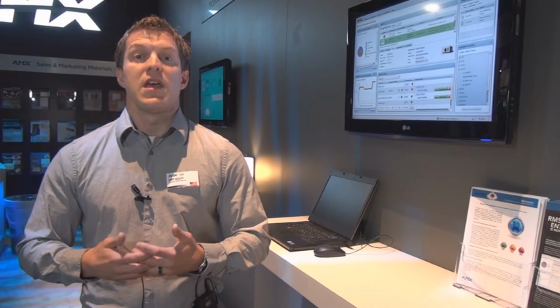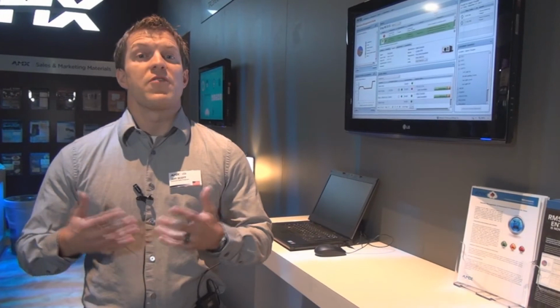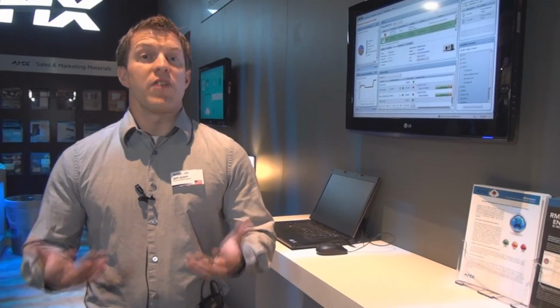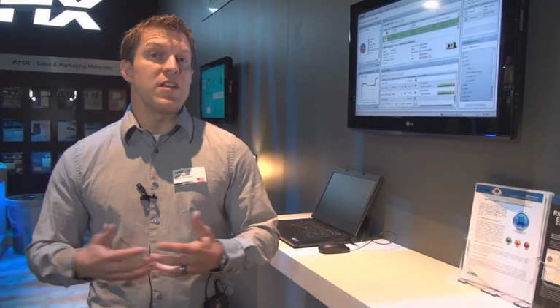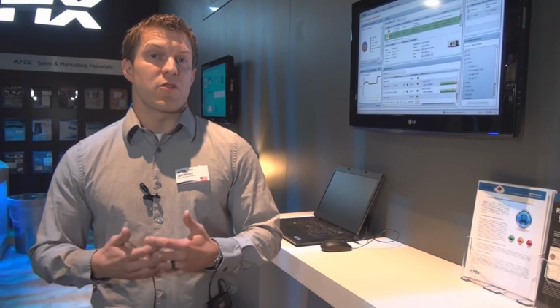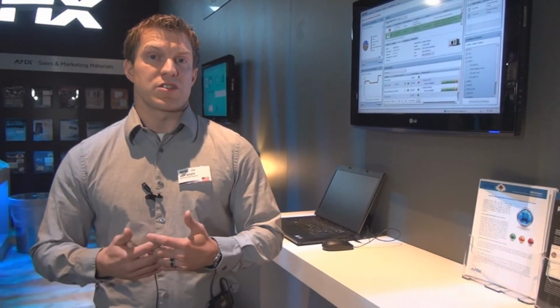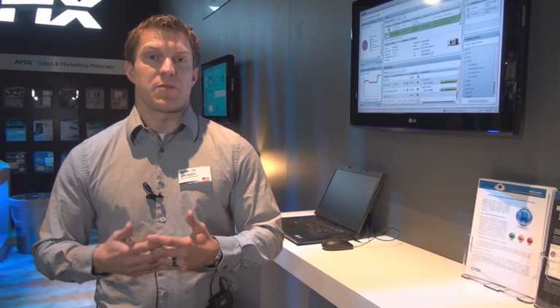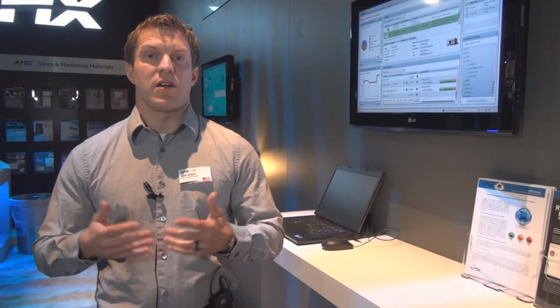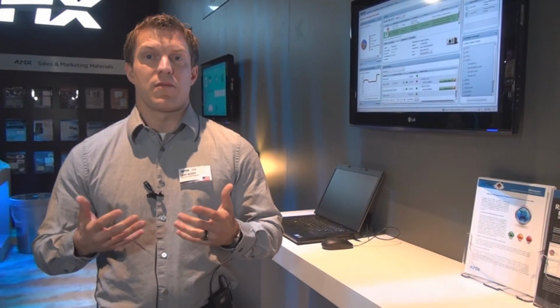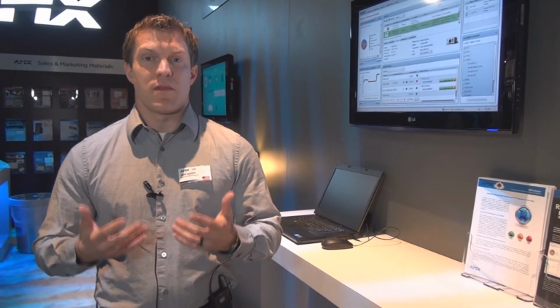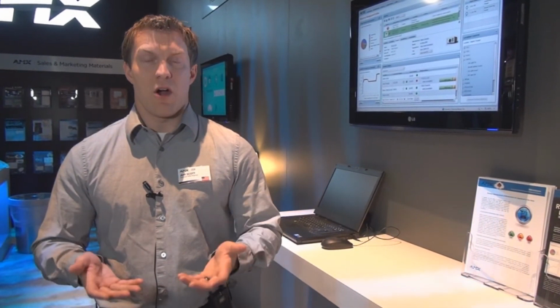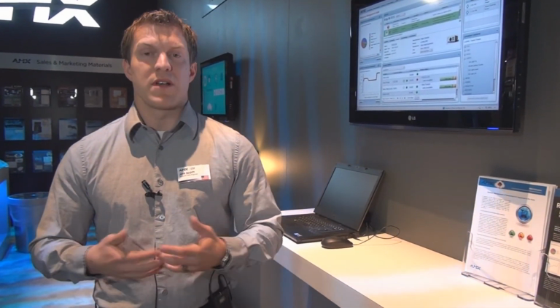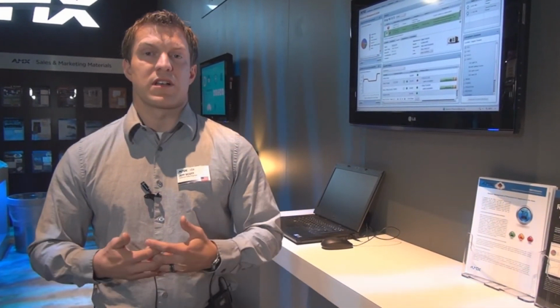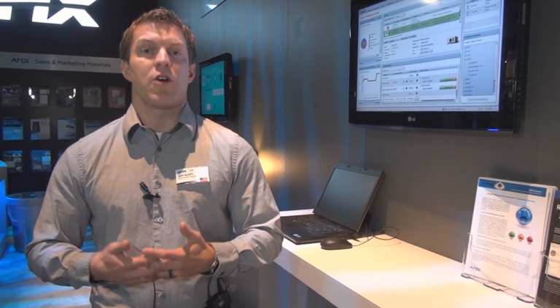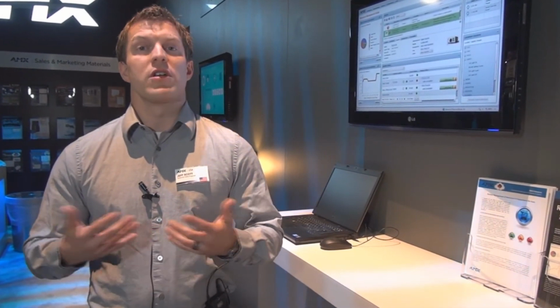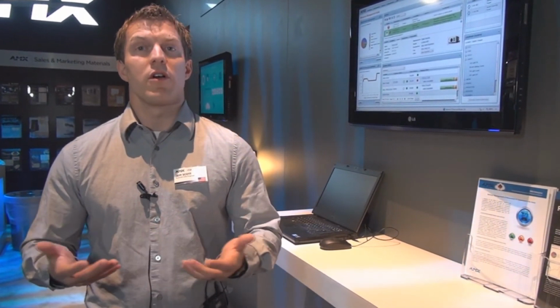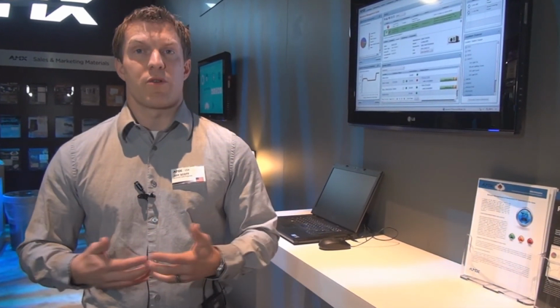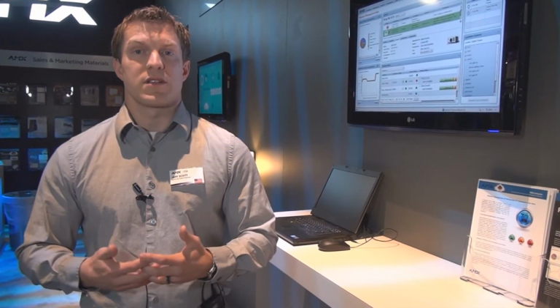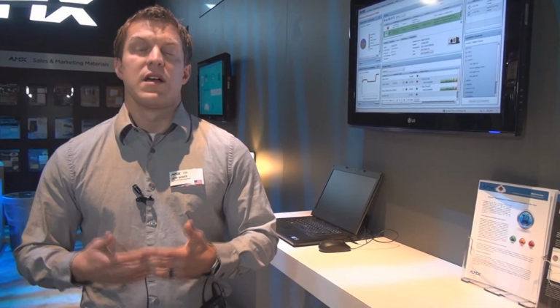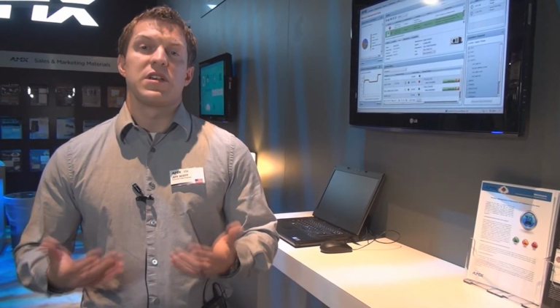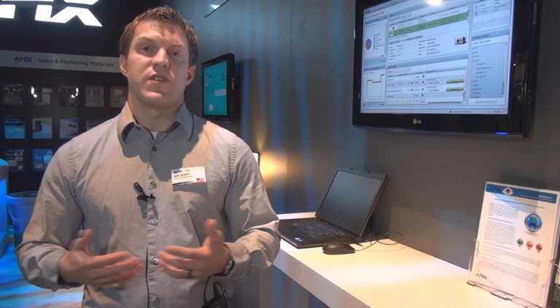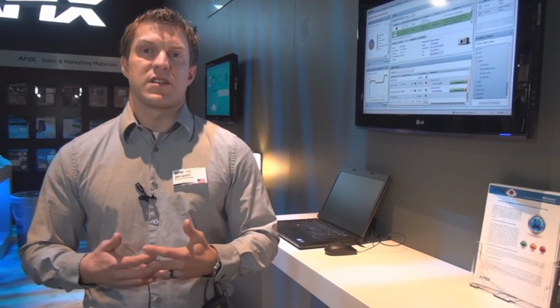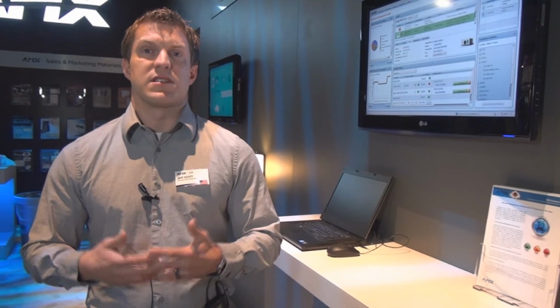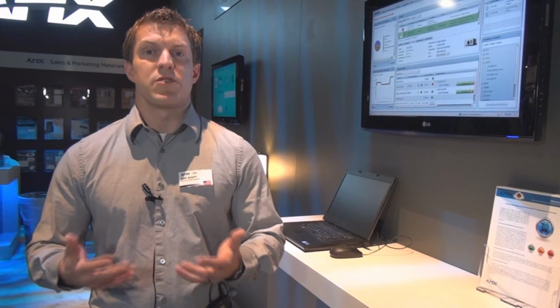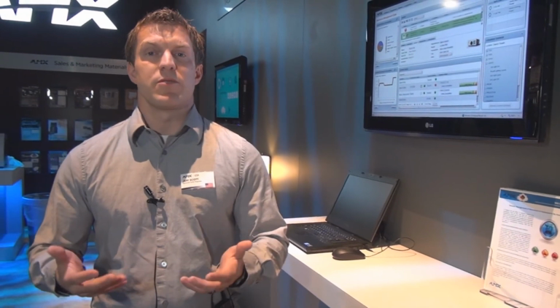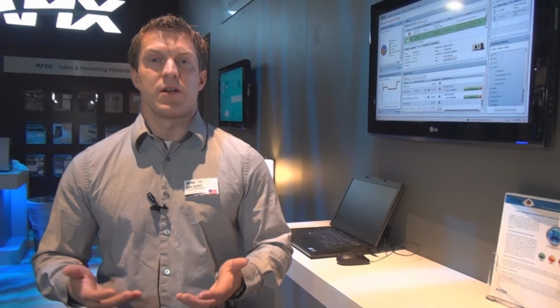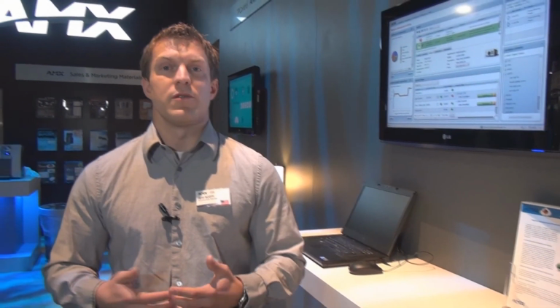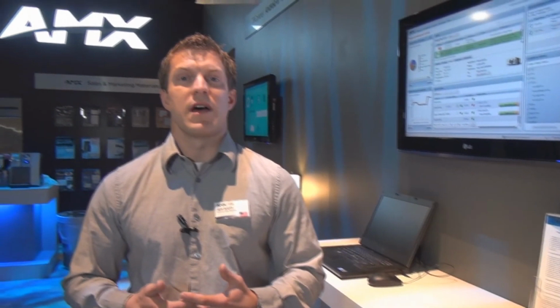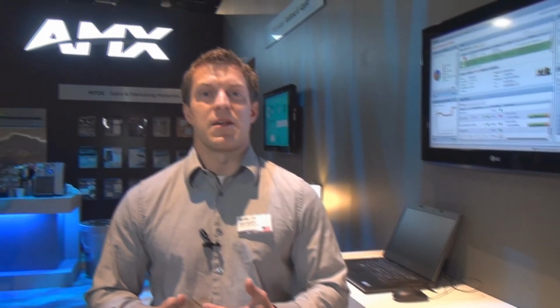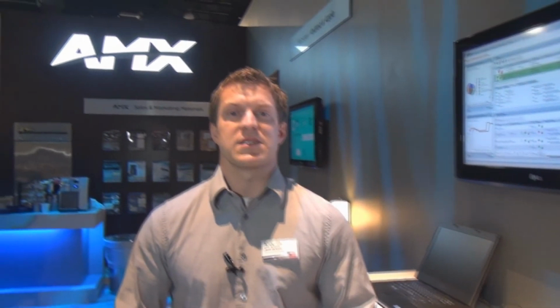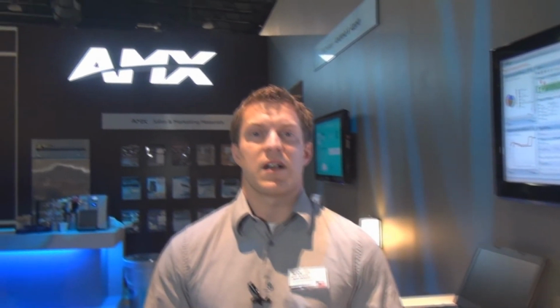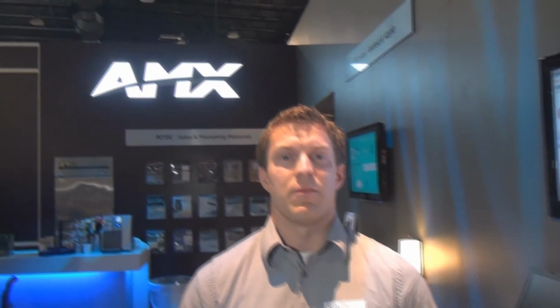If you have any other questions about RMS in the cloud or any of our other products, please visit us at www.amx.com.